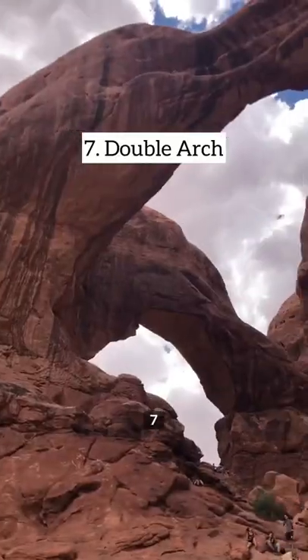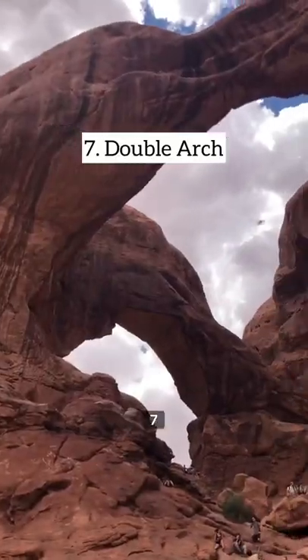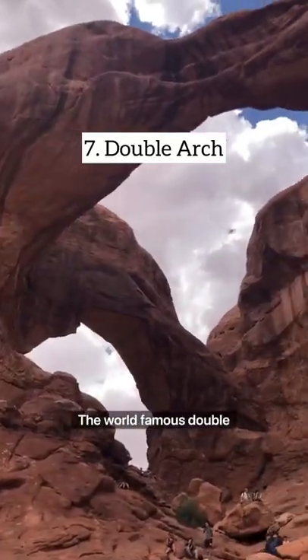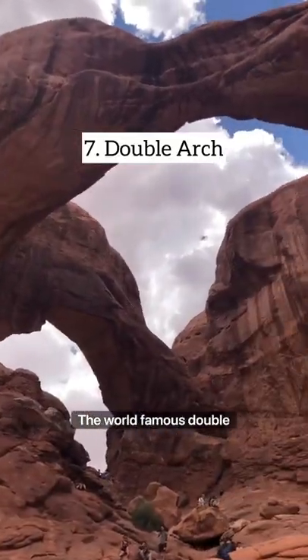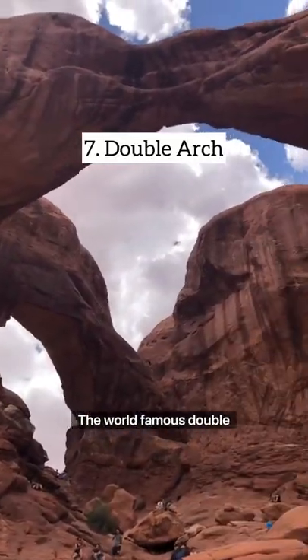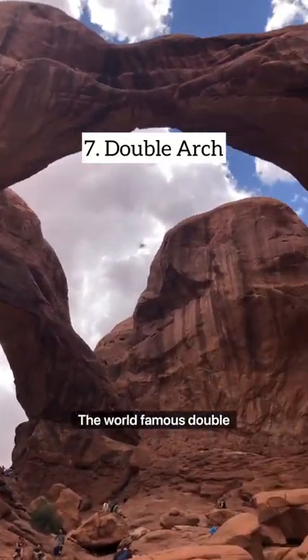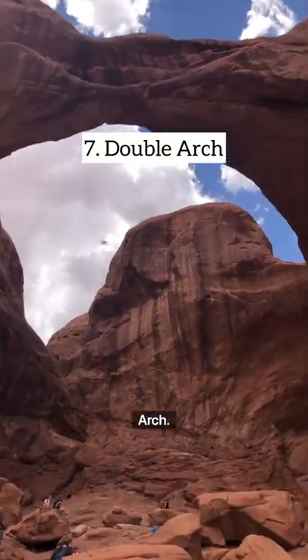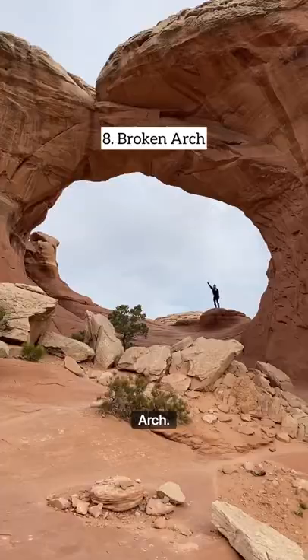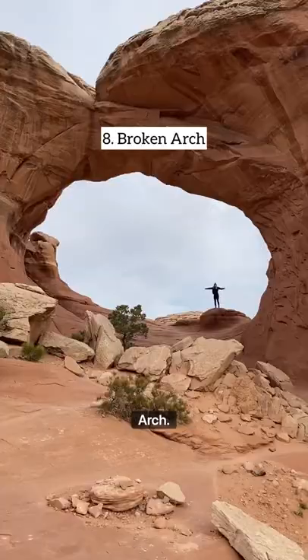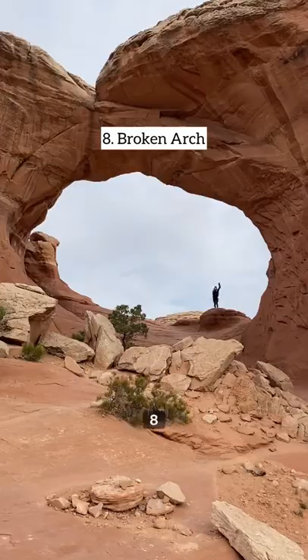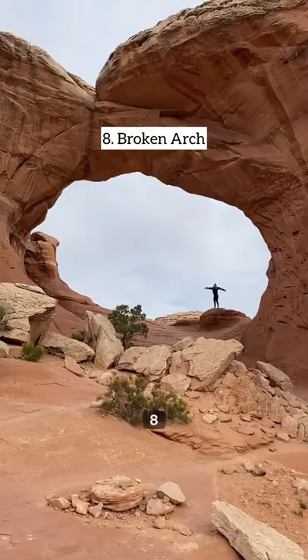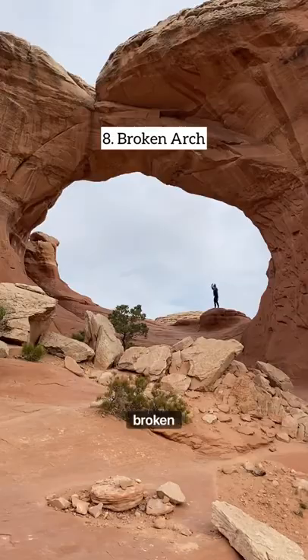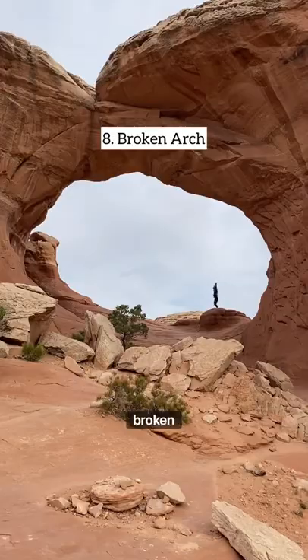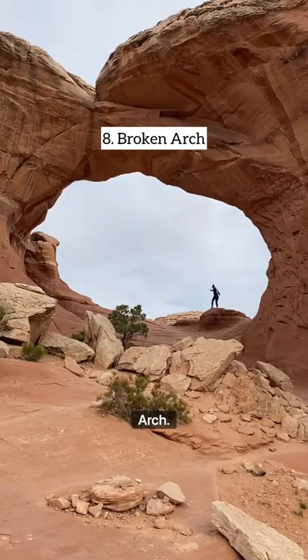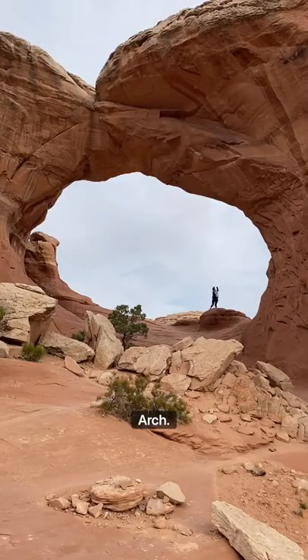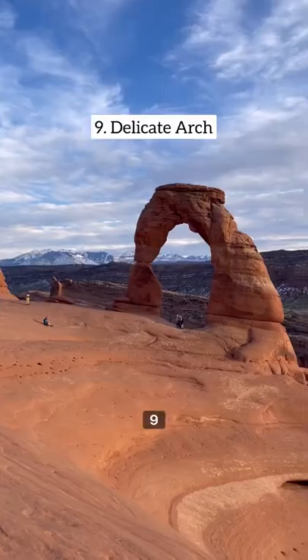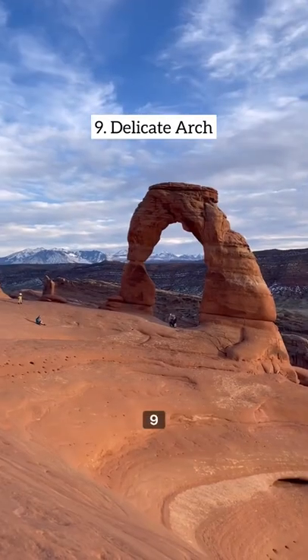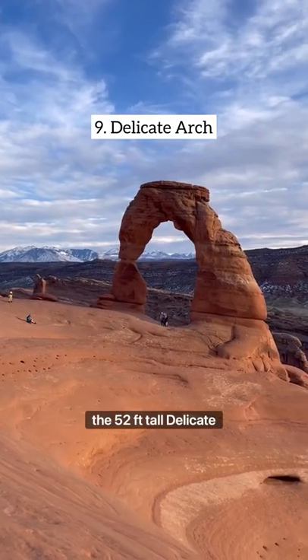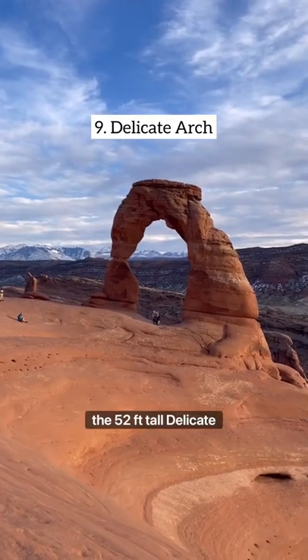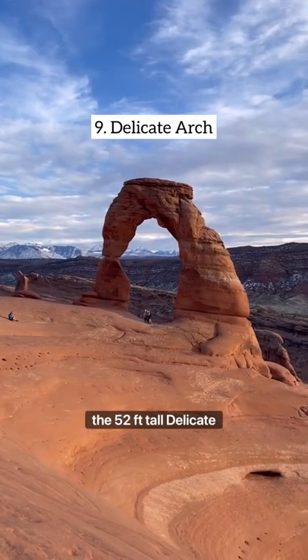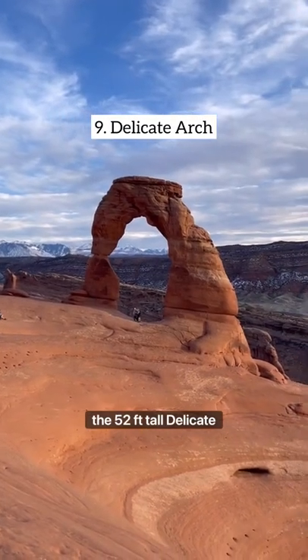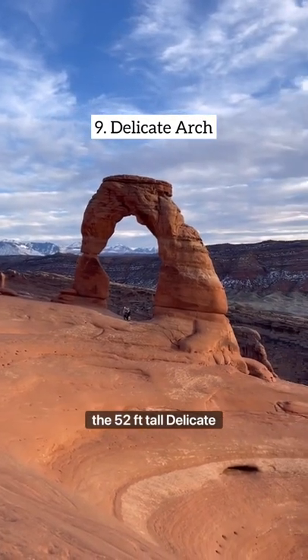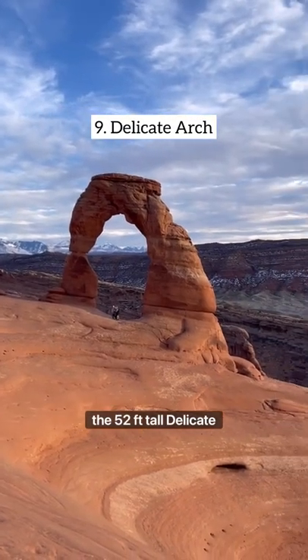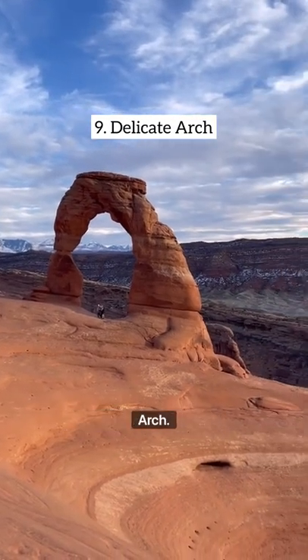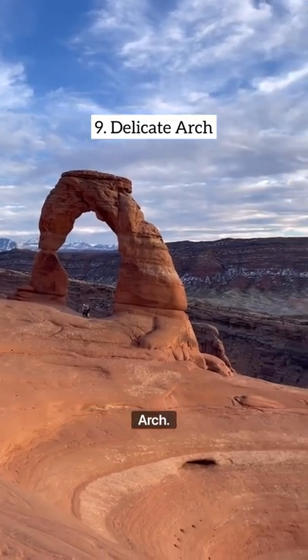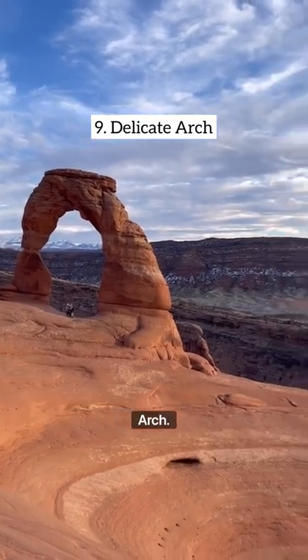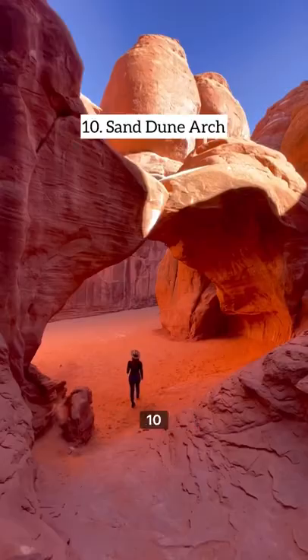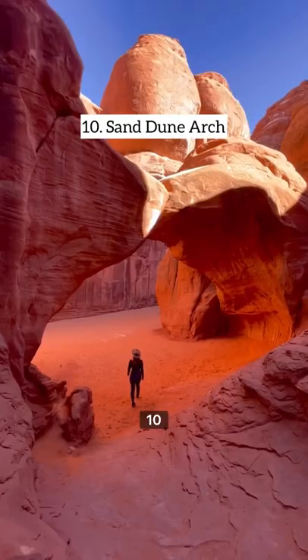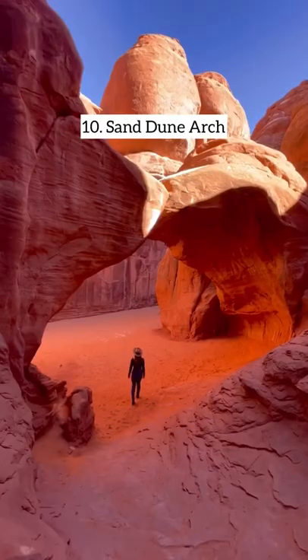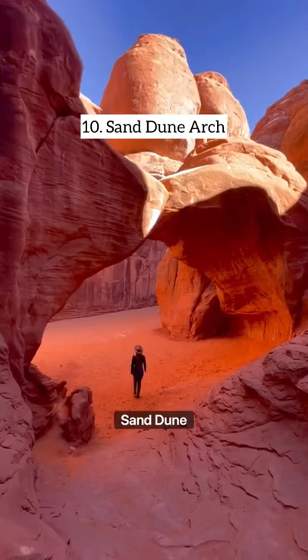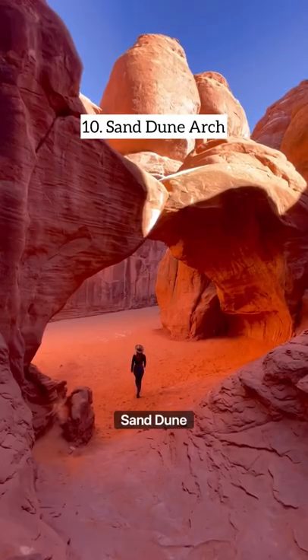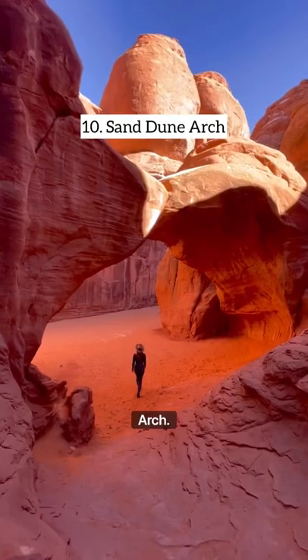Number seven, the world famous Double Arch. Number eight, Broken Arch. Number nine, the 52-foot tall Delicate Arch. And number ten, Sand Dune Arch.